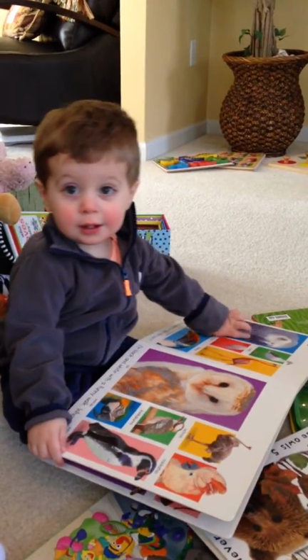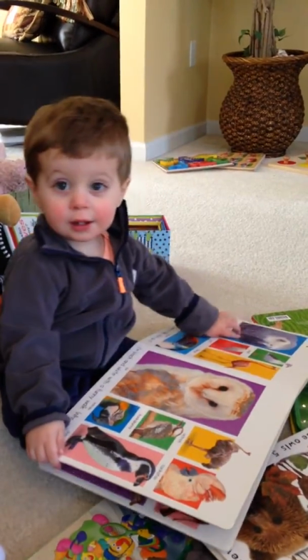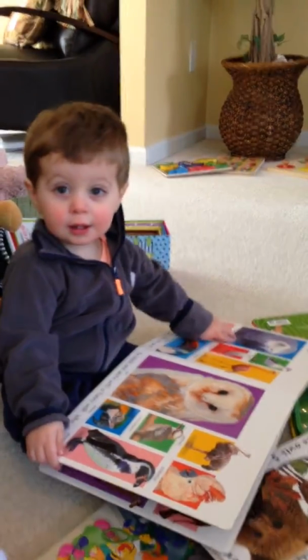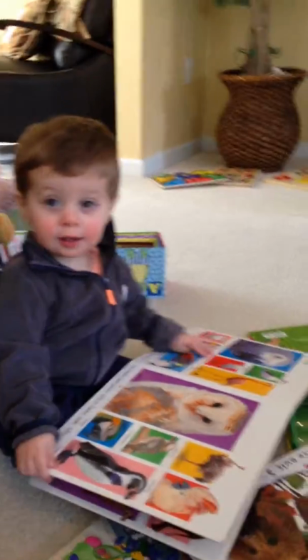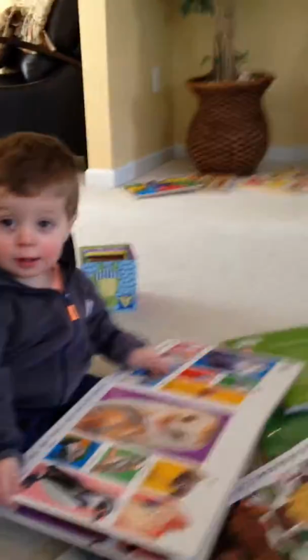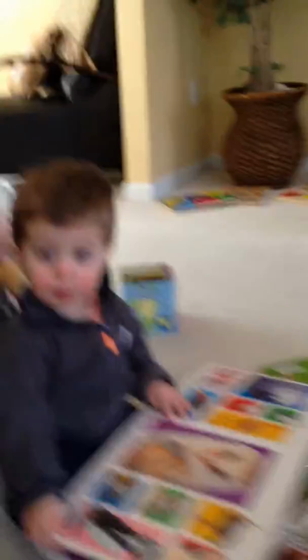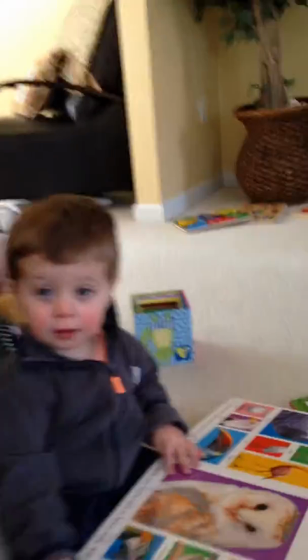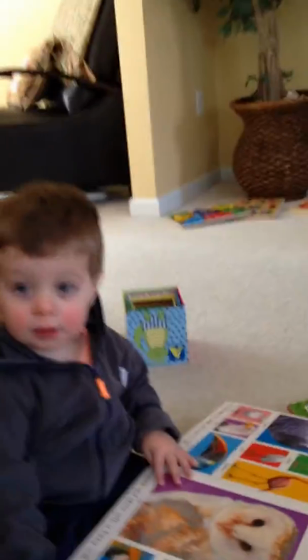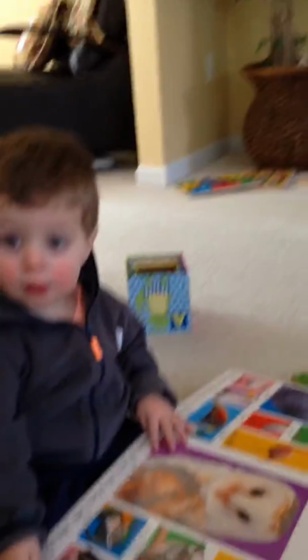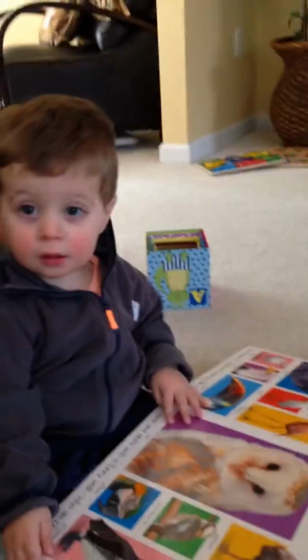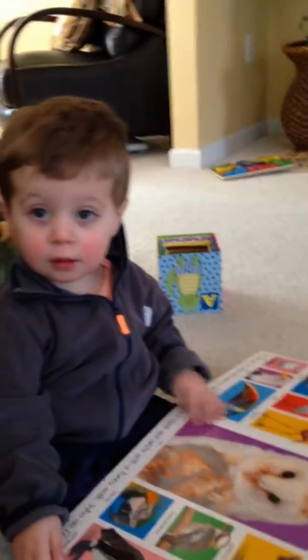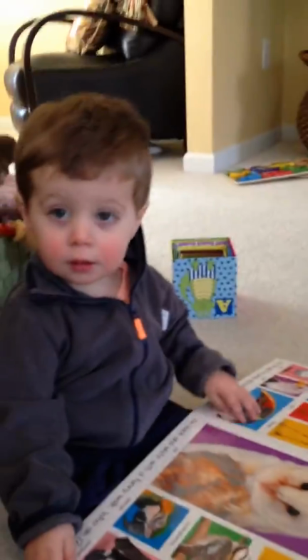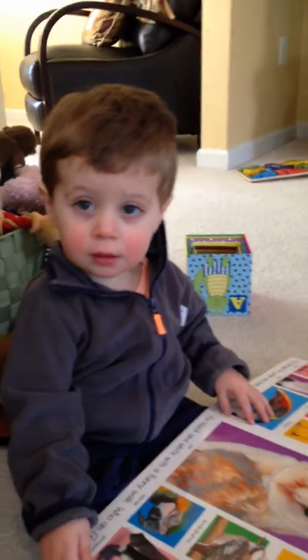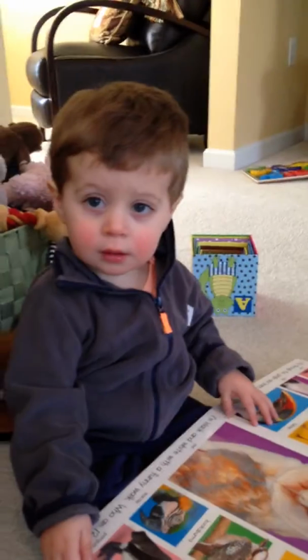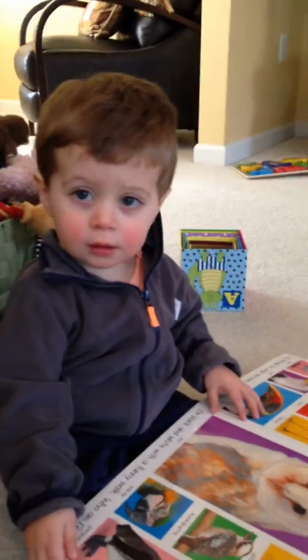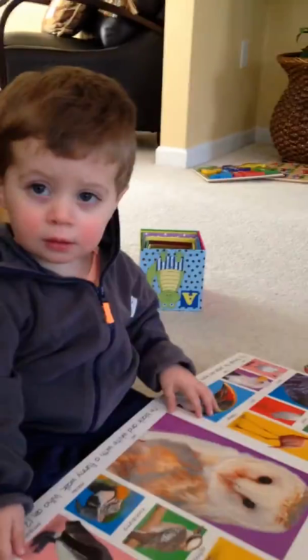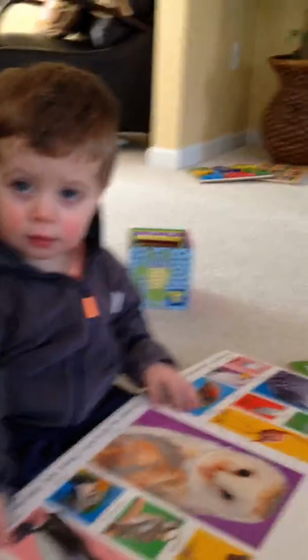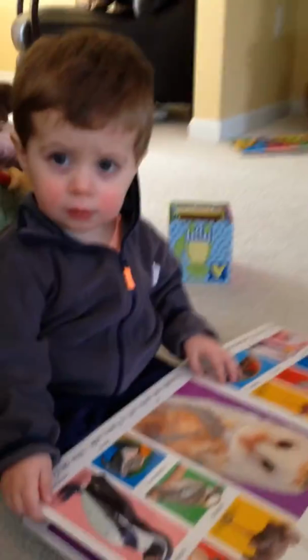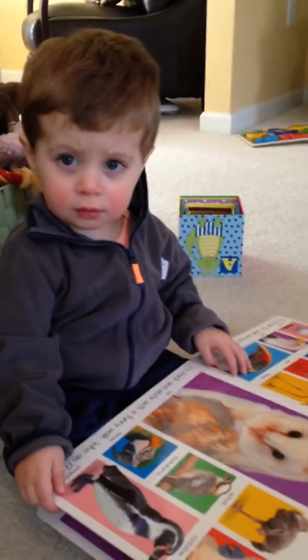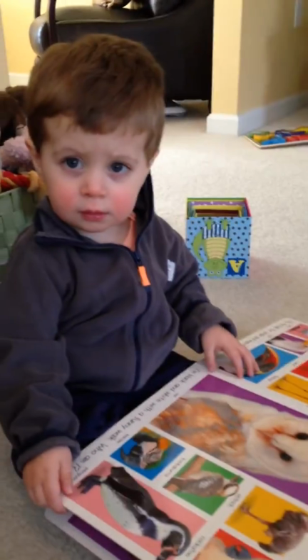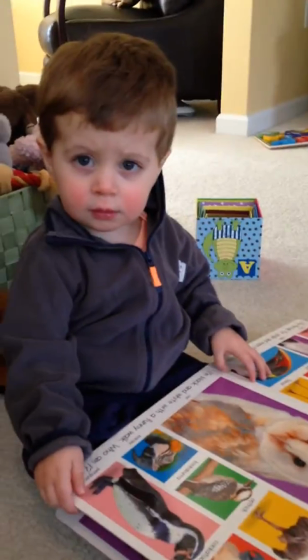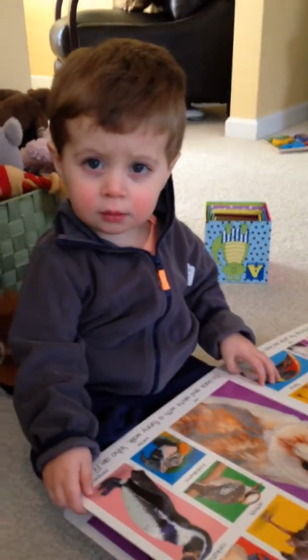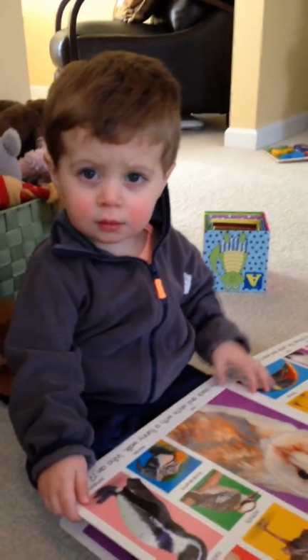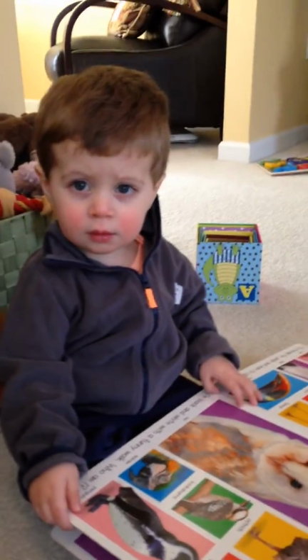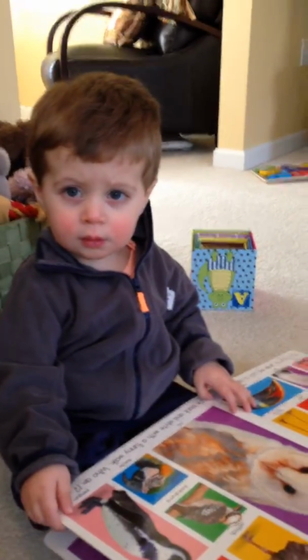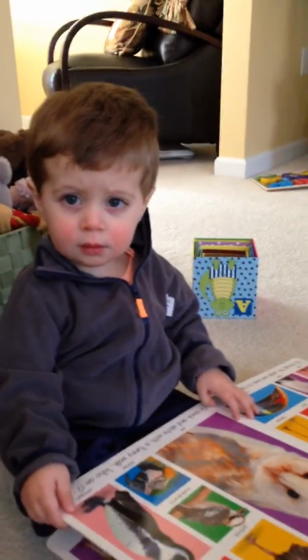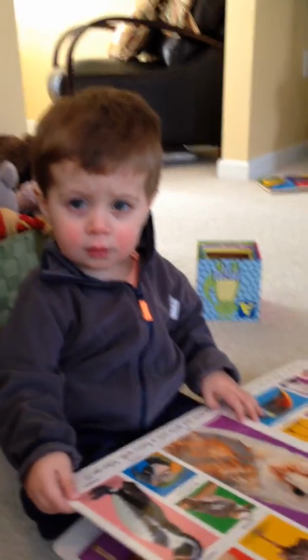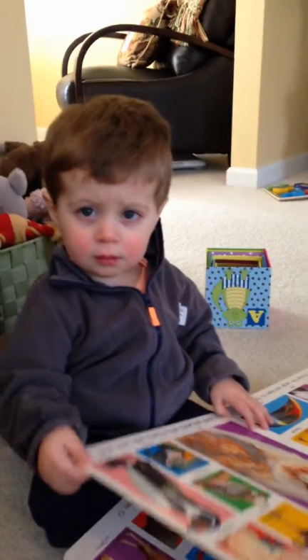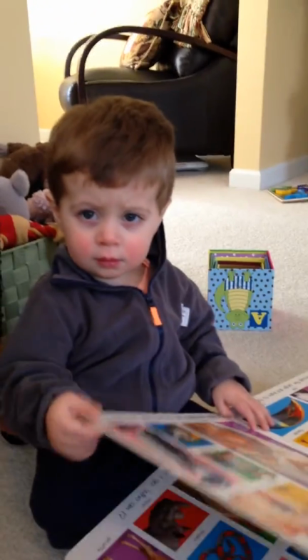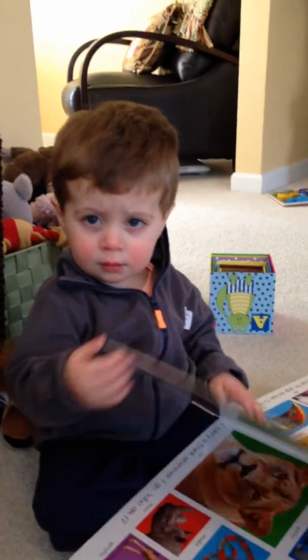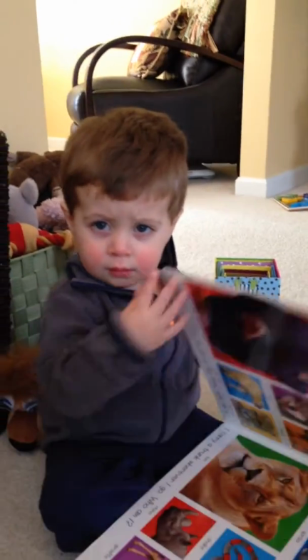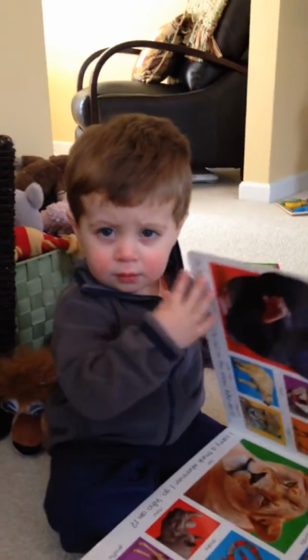I don't know. Is that a parrot? I think that's a parrot. That's a parrot.